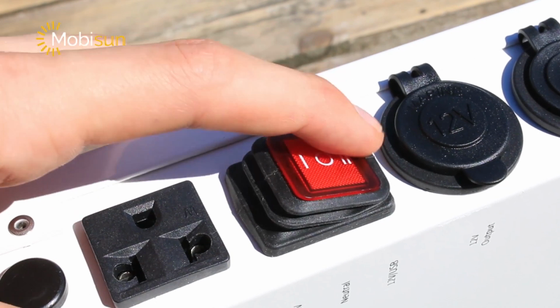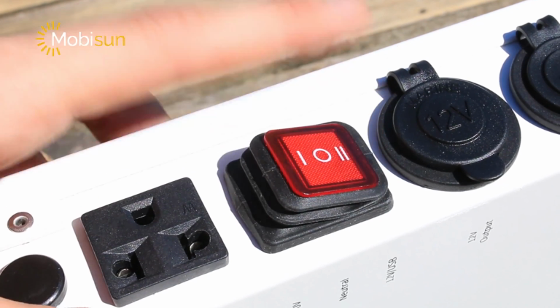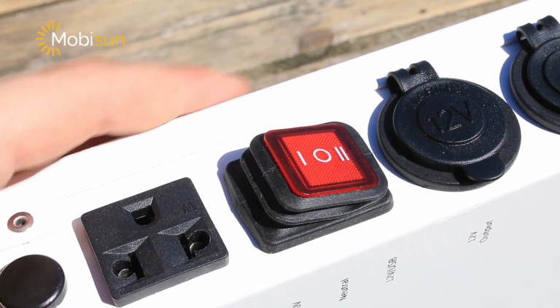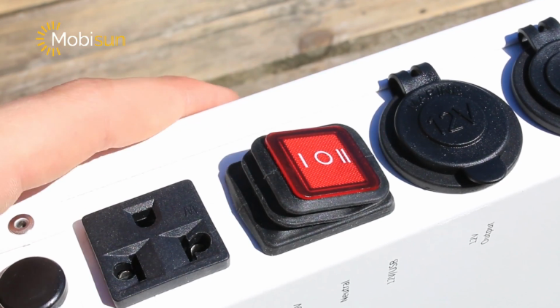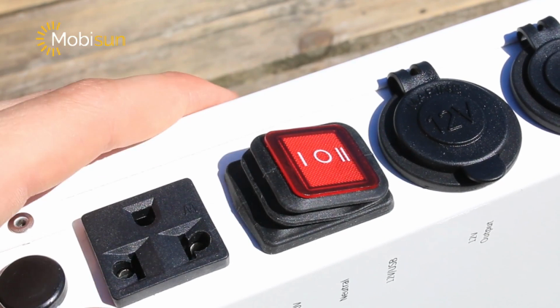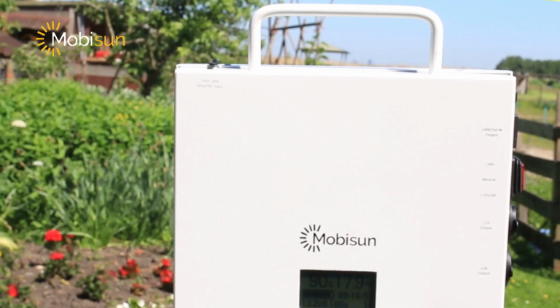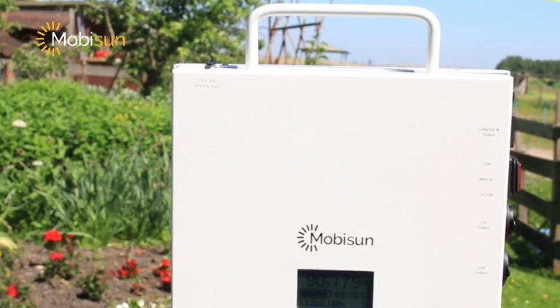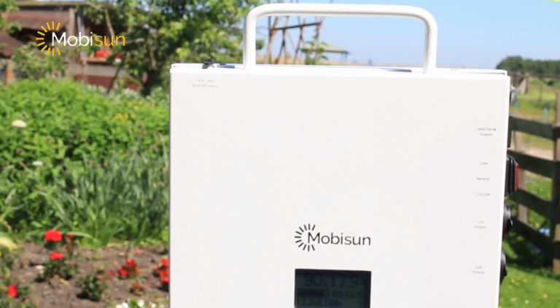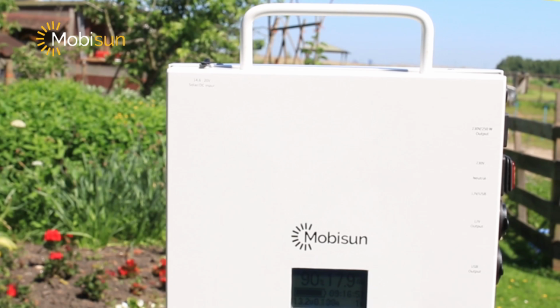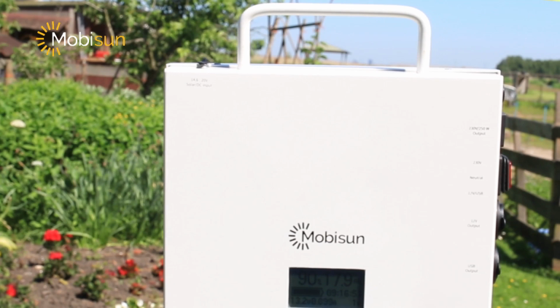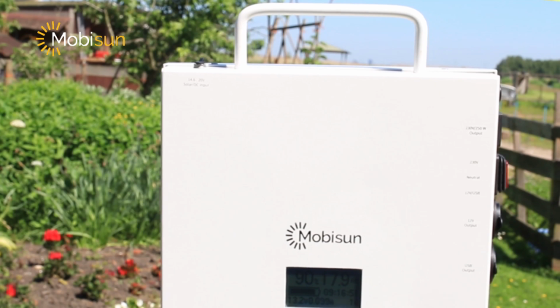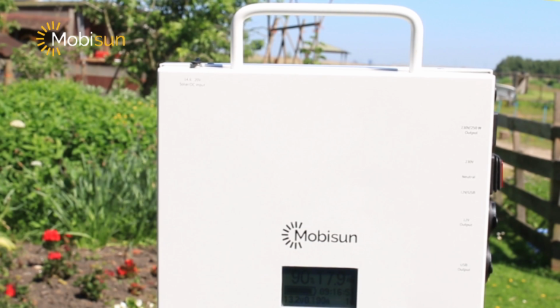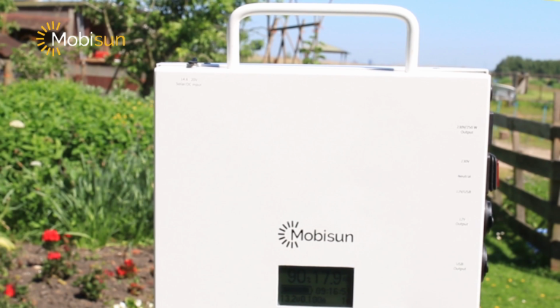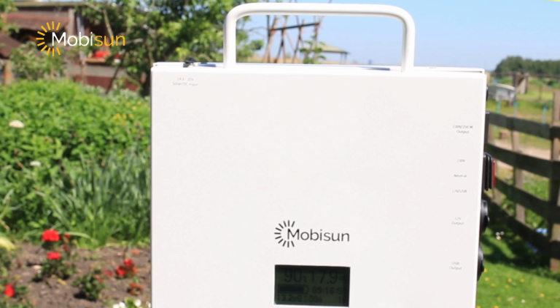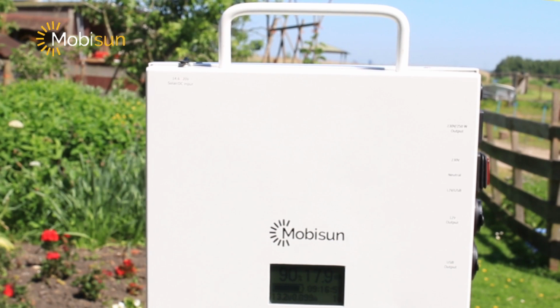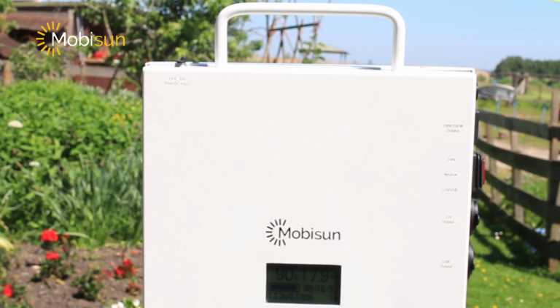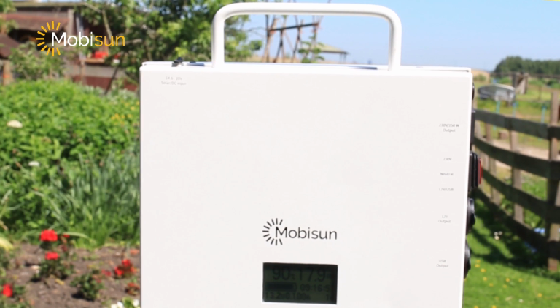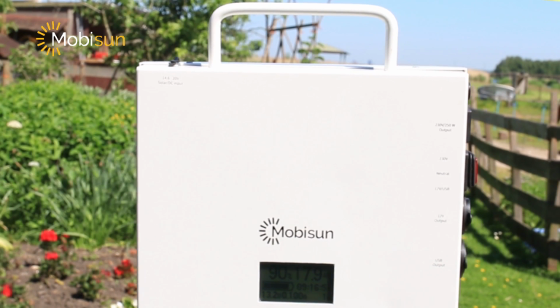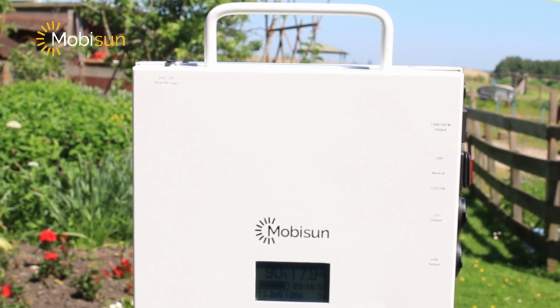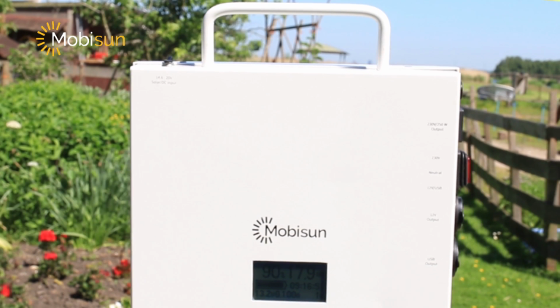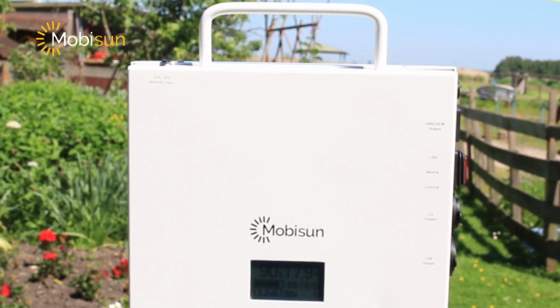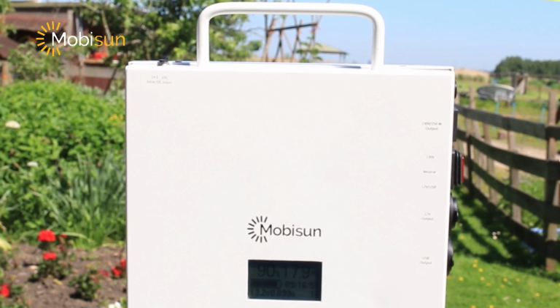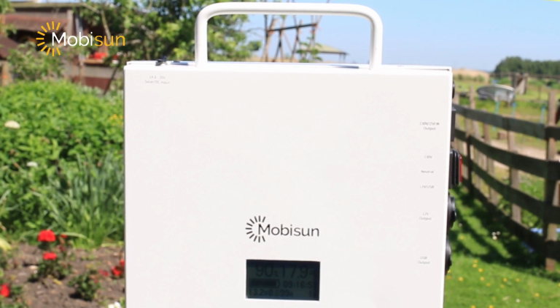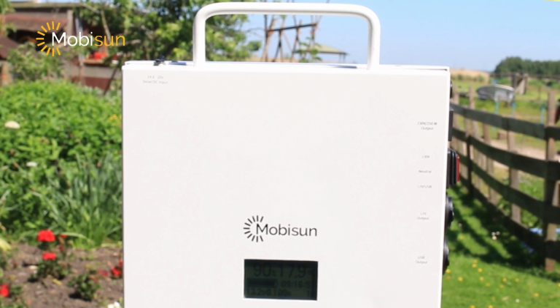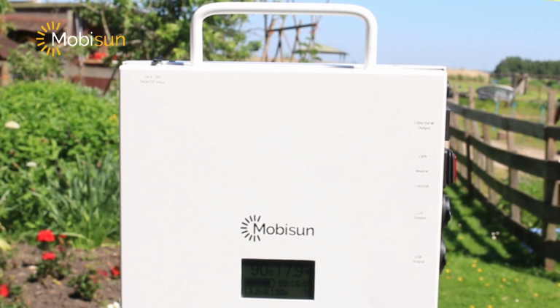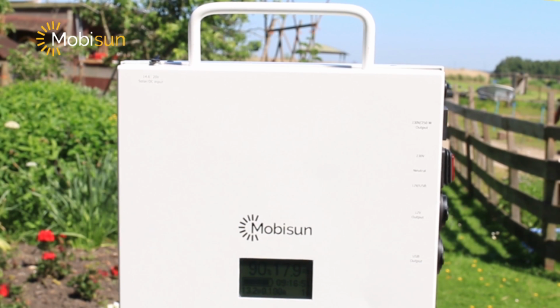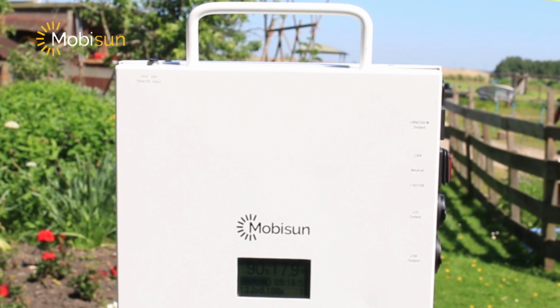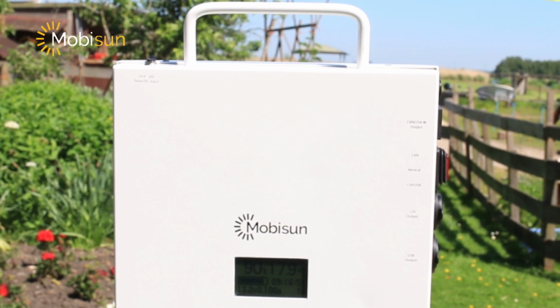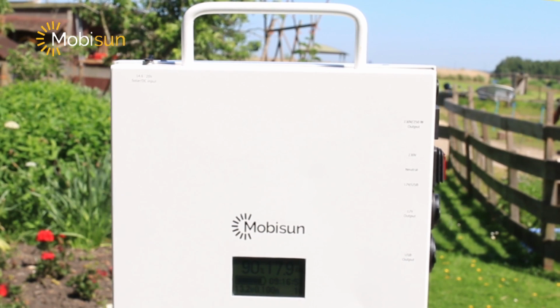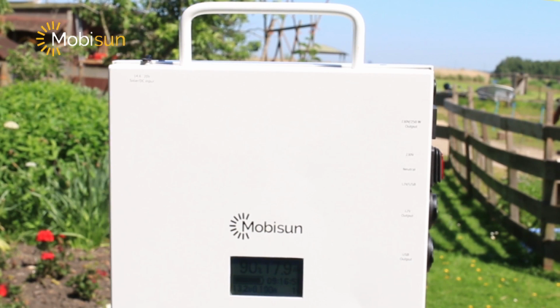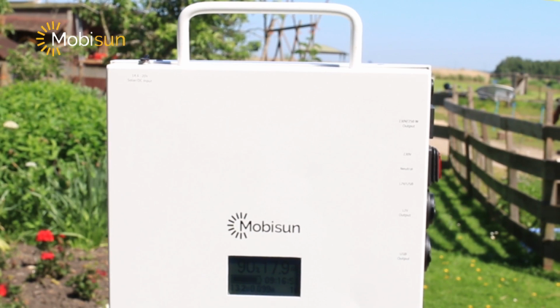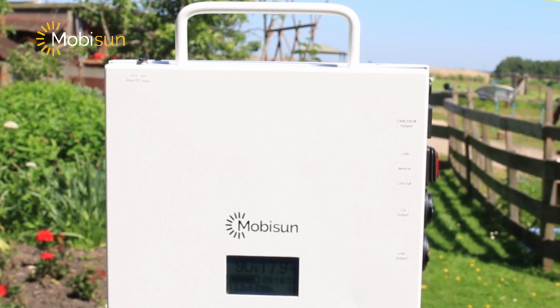Mode two activates the other ports. The LED display will also blink when you put the solar panel in the sun while it's charging.